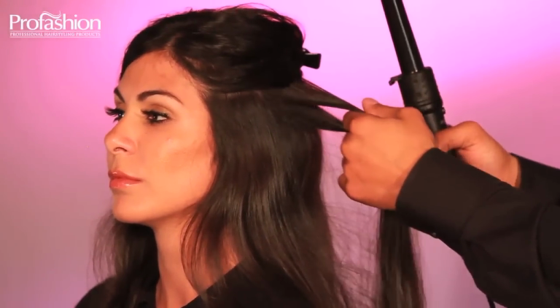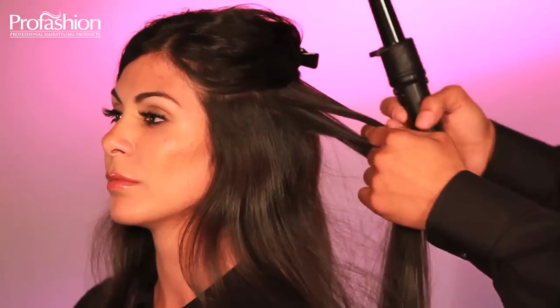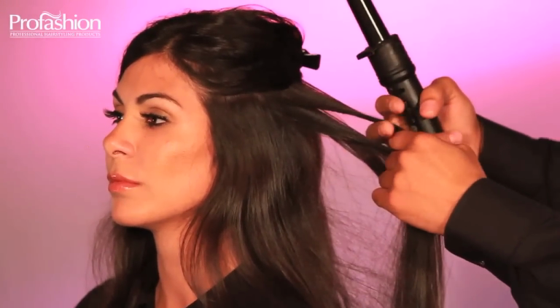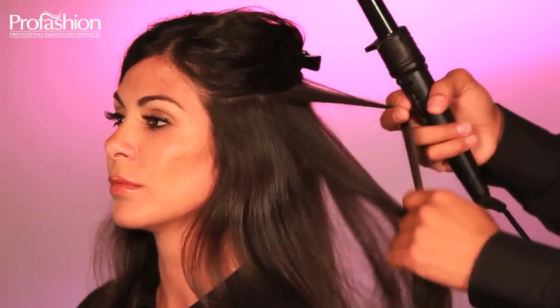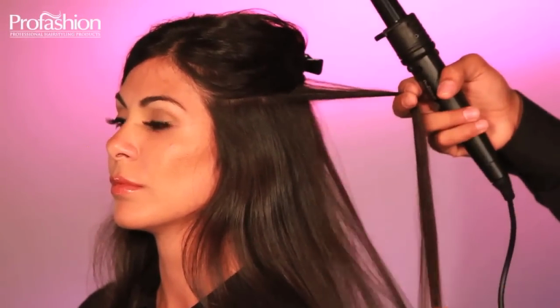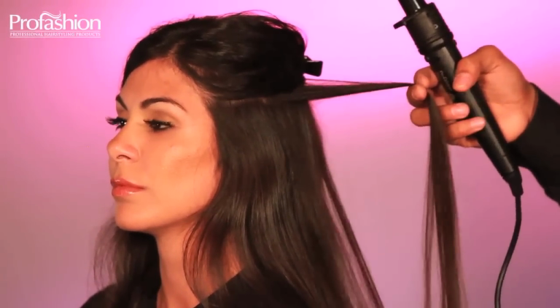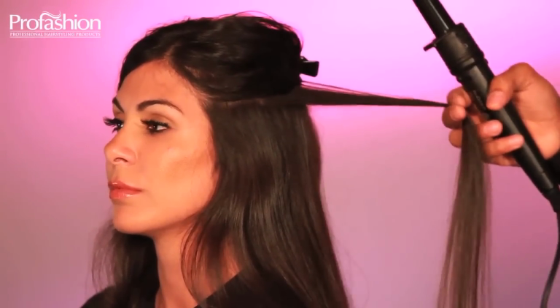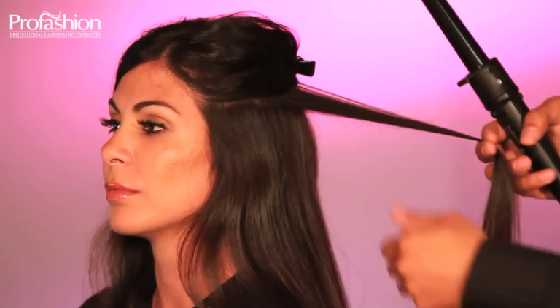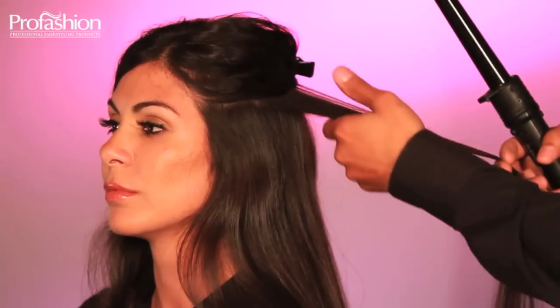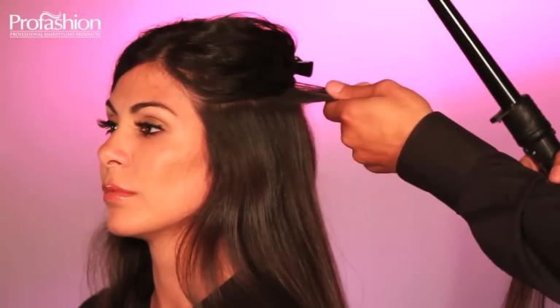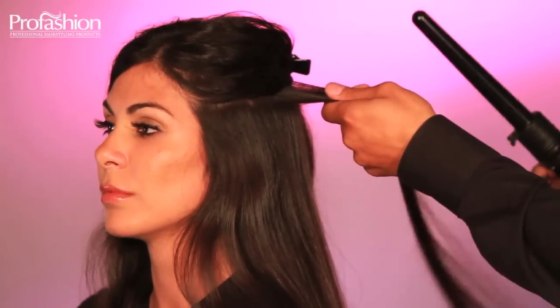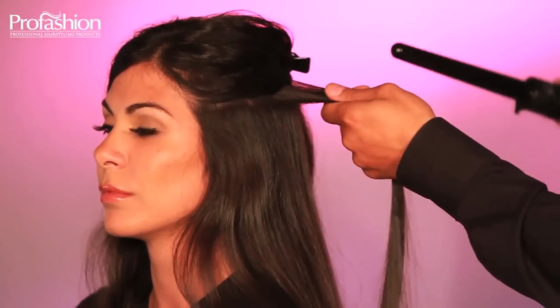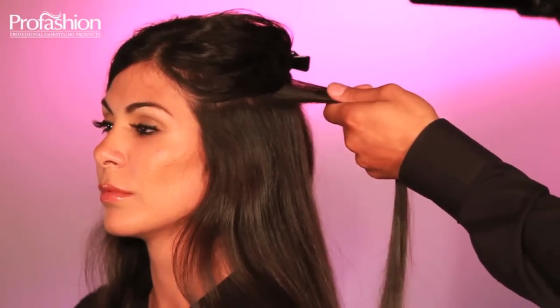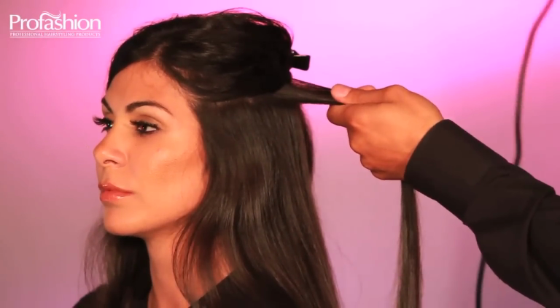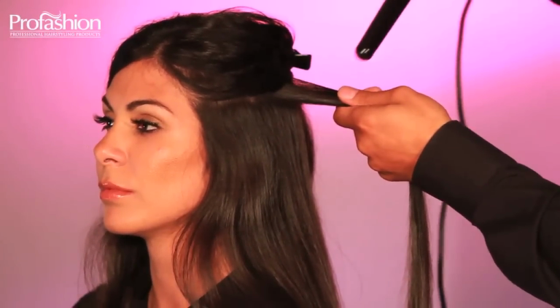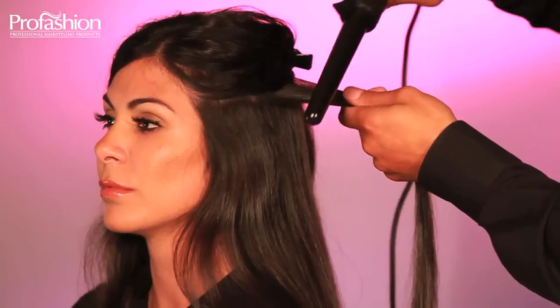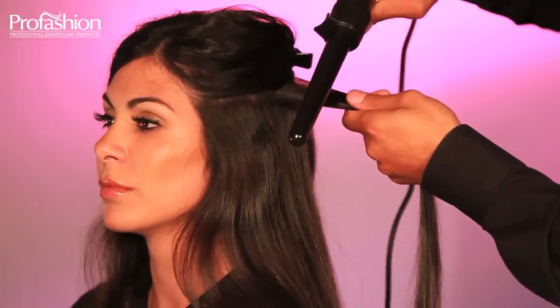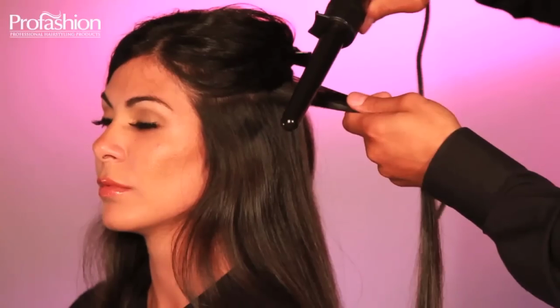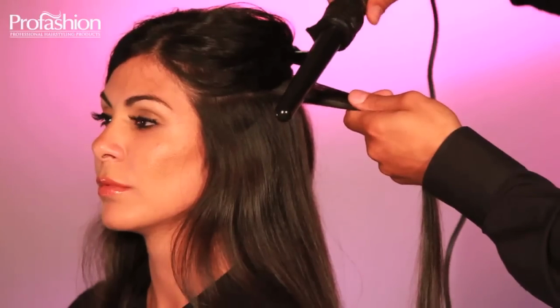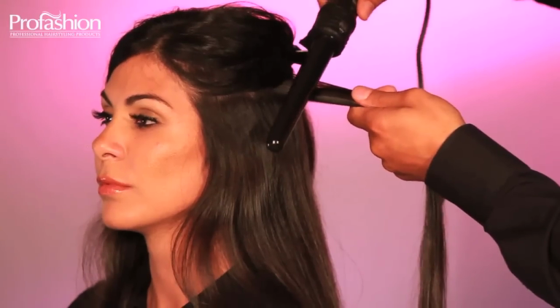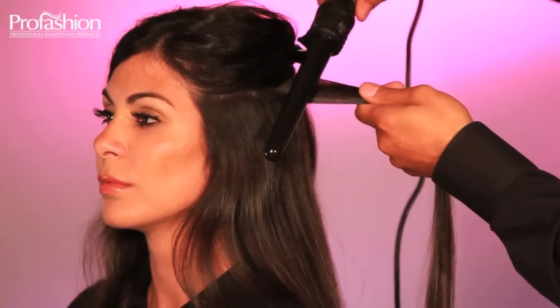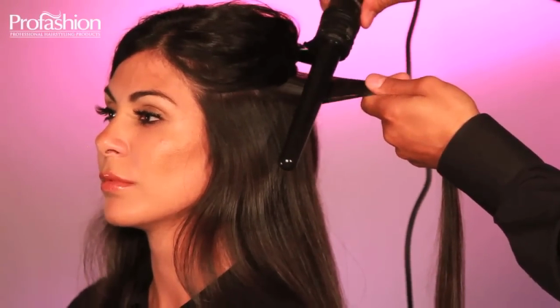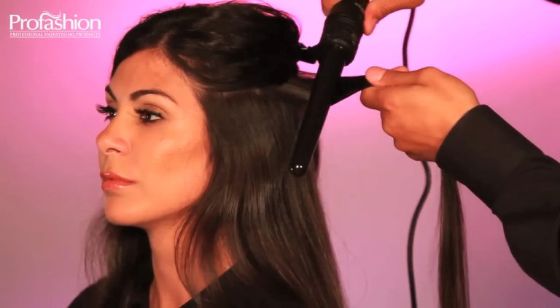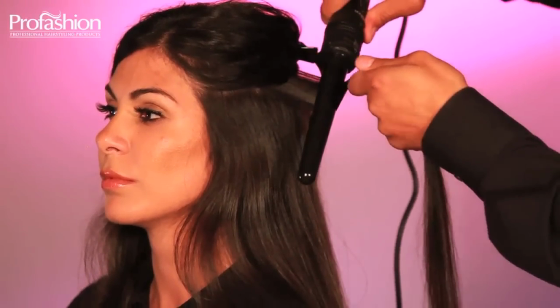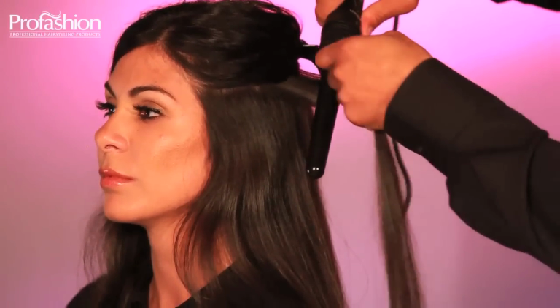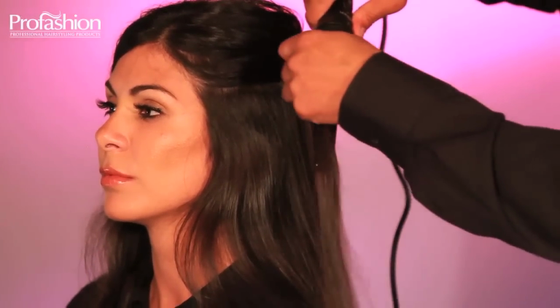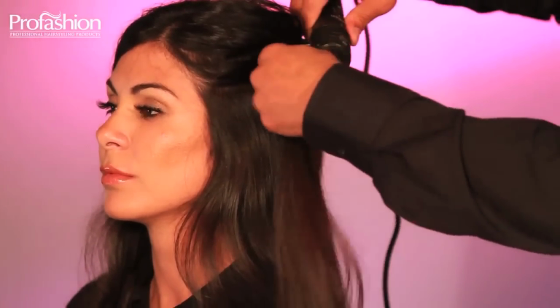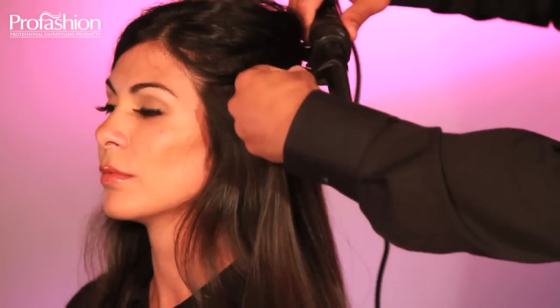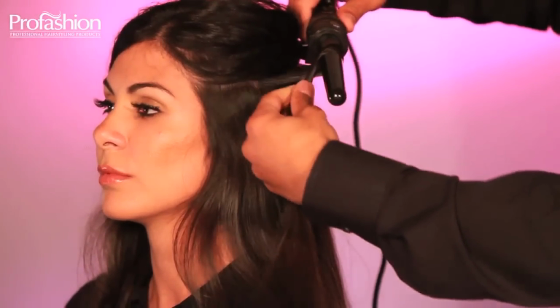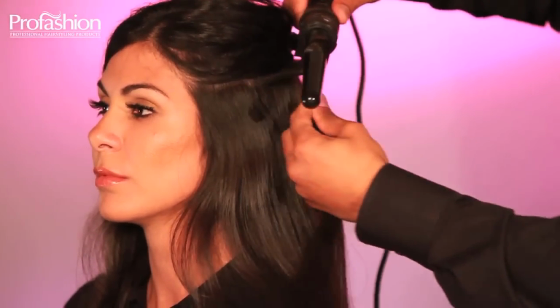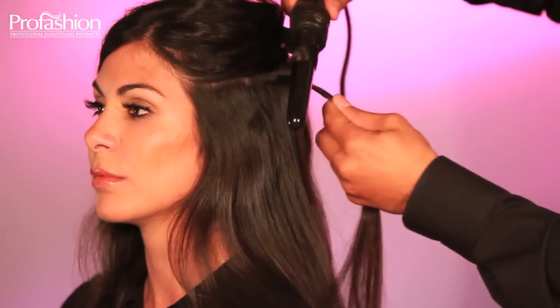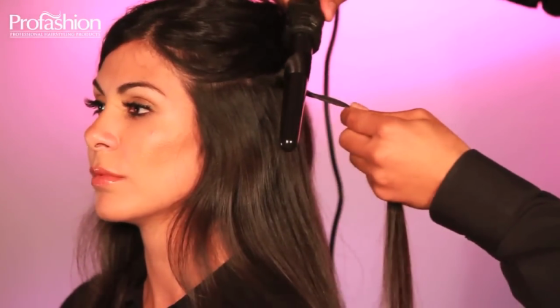Divide your hair into sections using a regular clip. Comb through your hair before to make sure it's not tangled.